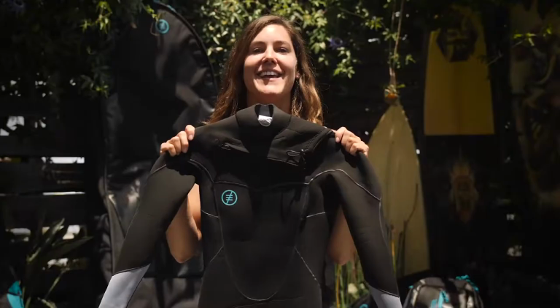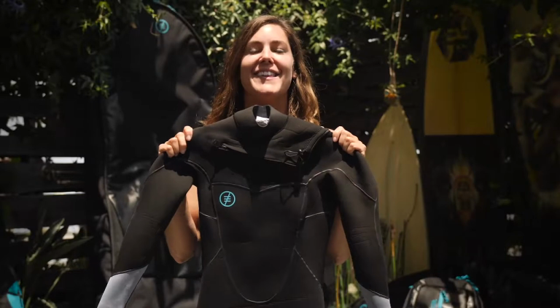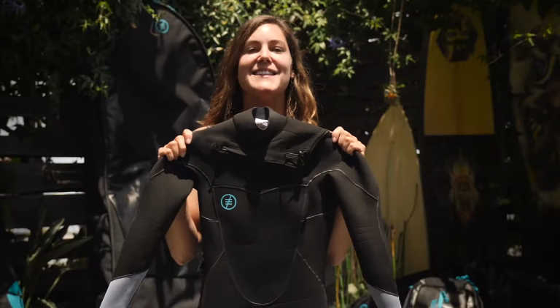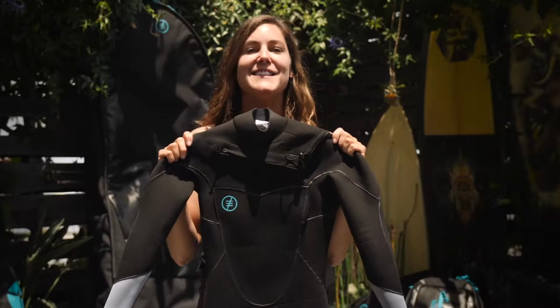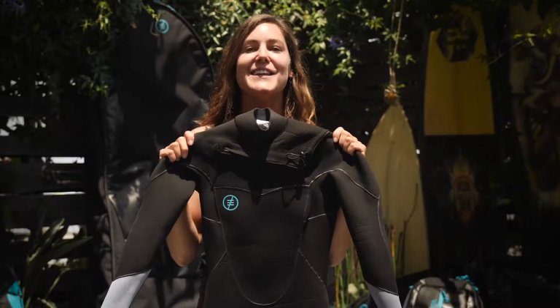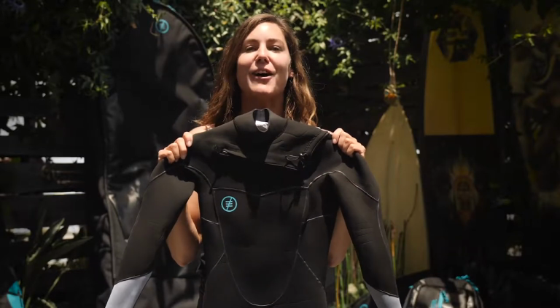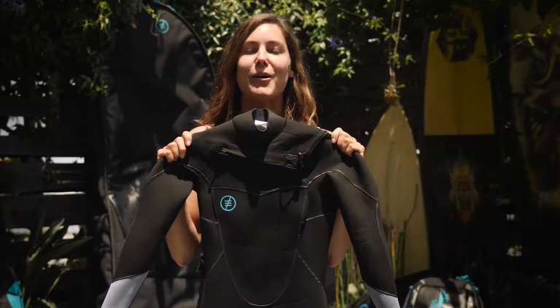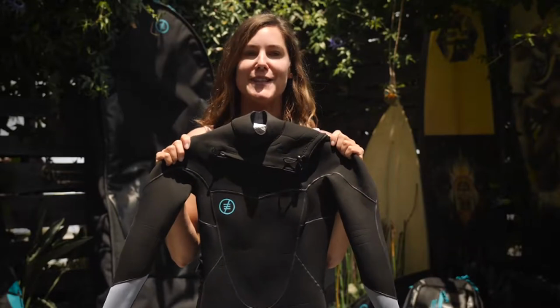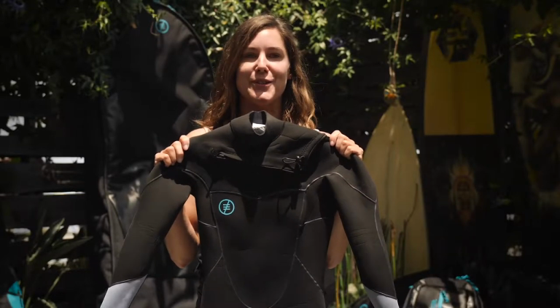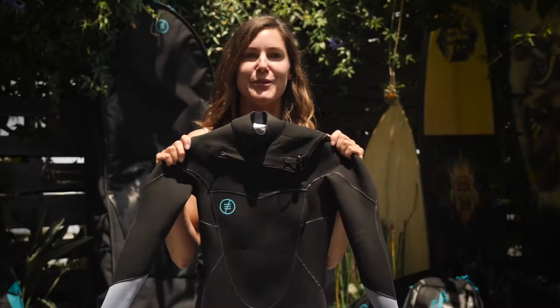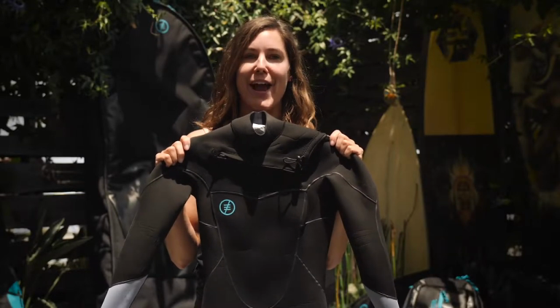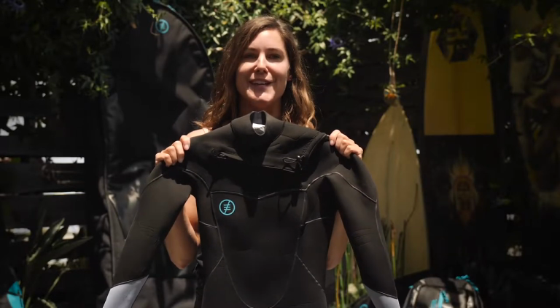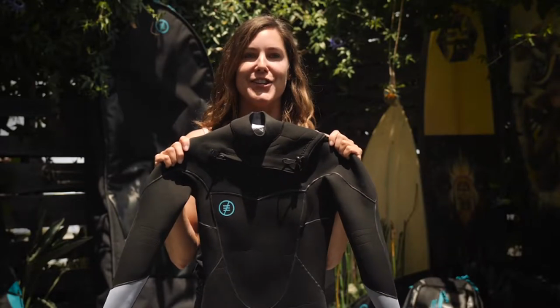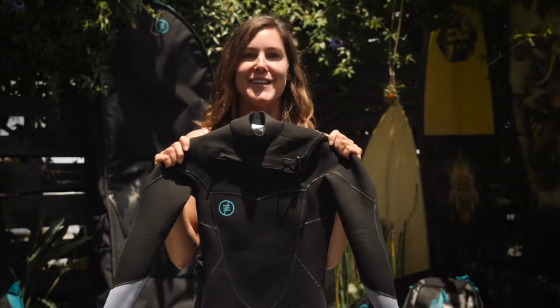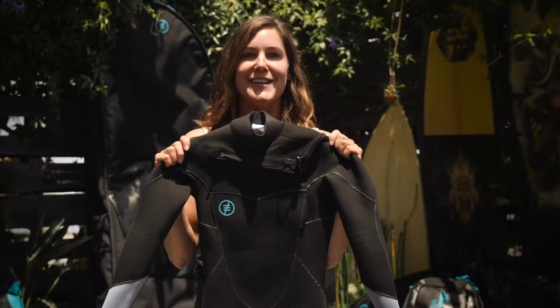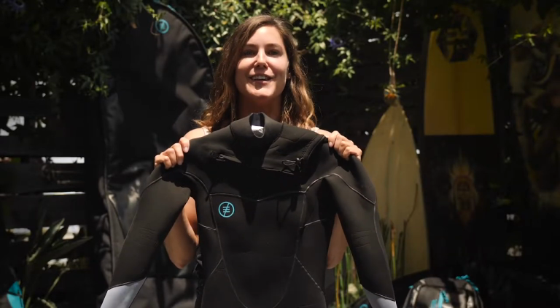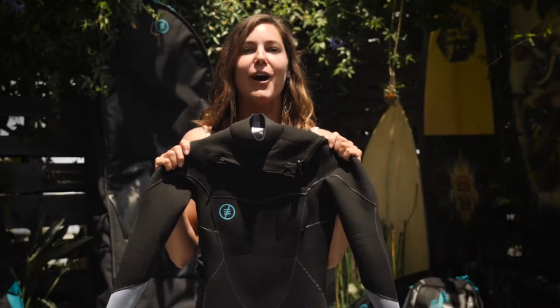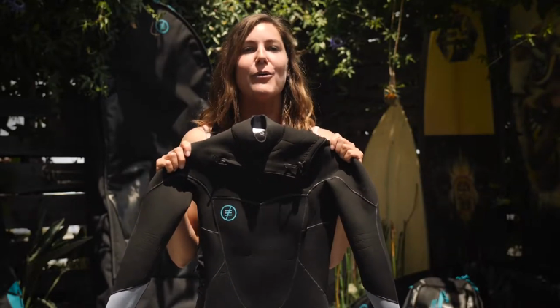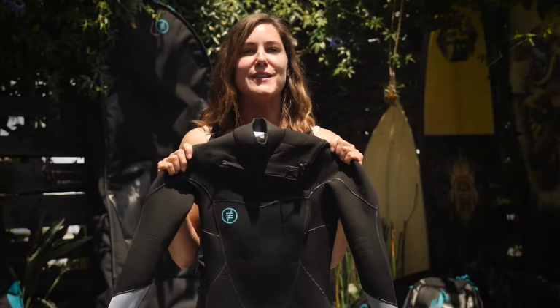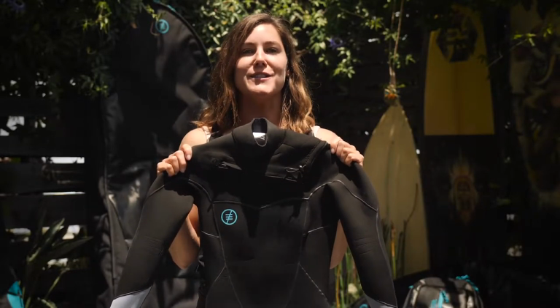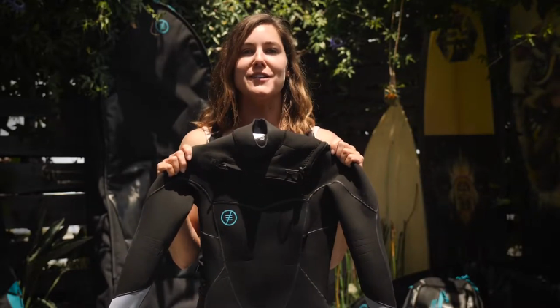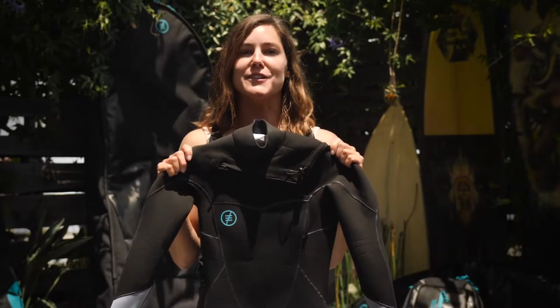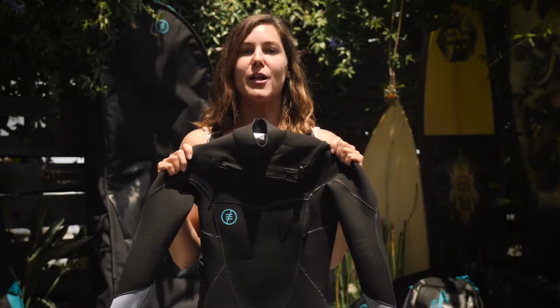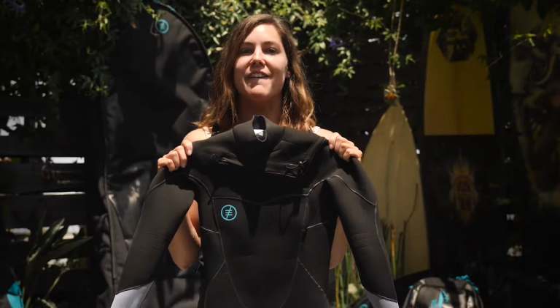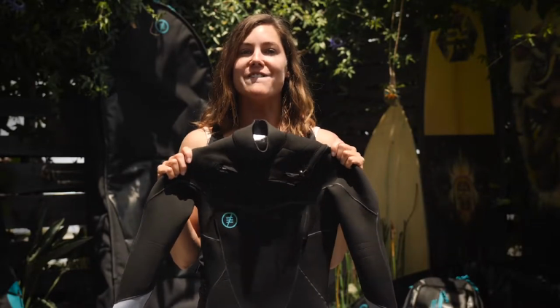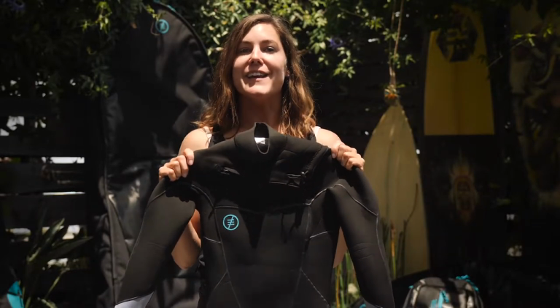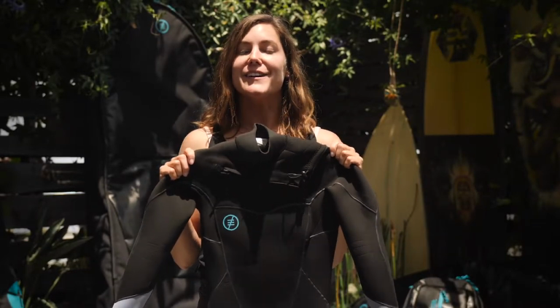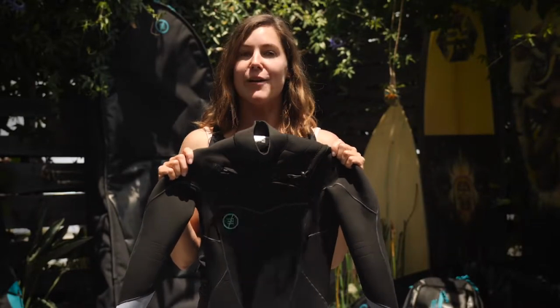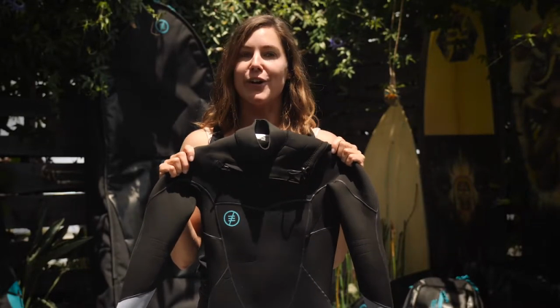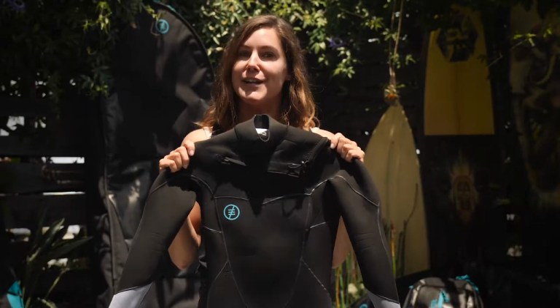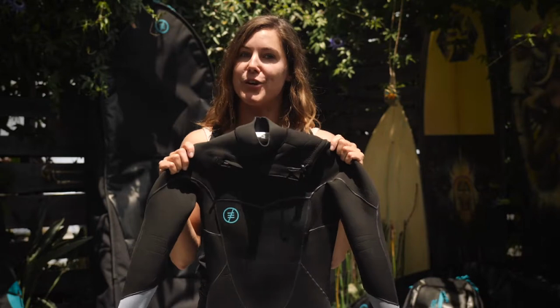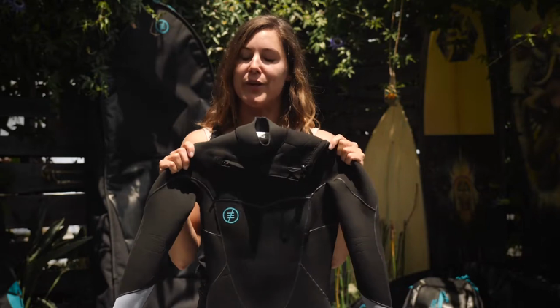This is the Alara wetsuit from RideEngine. The Alara wetsuit series is all about fit, comfort, and durability.